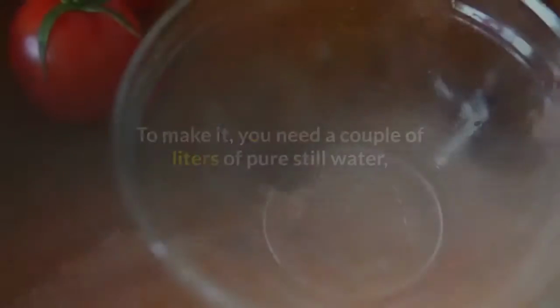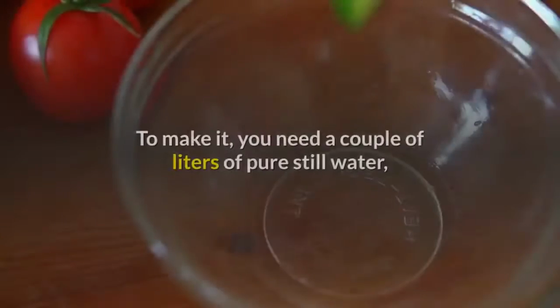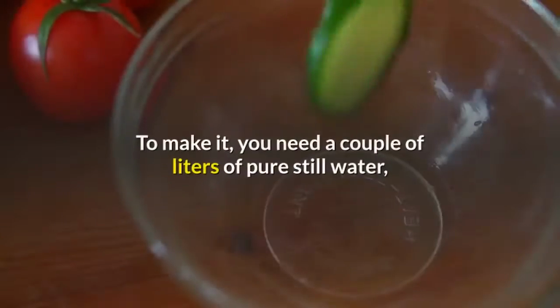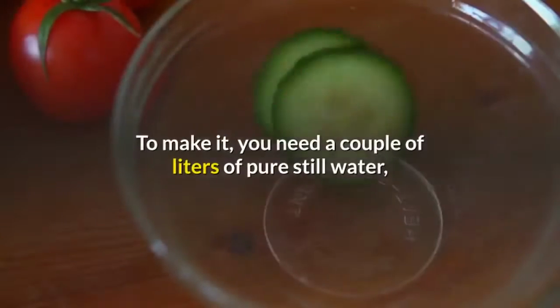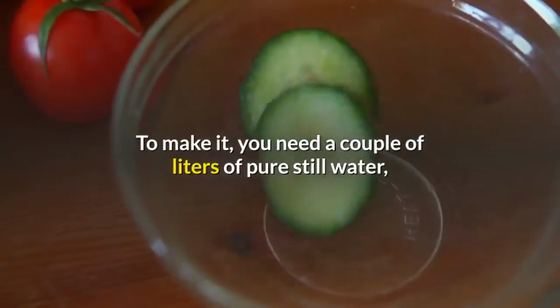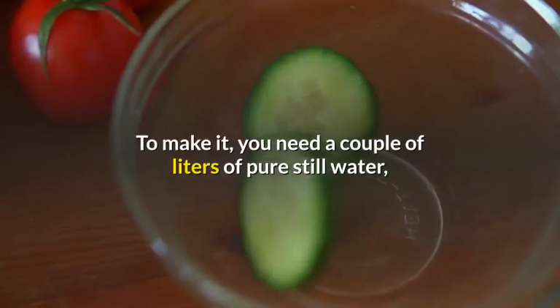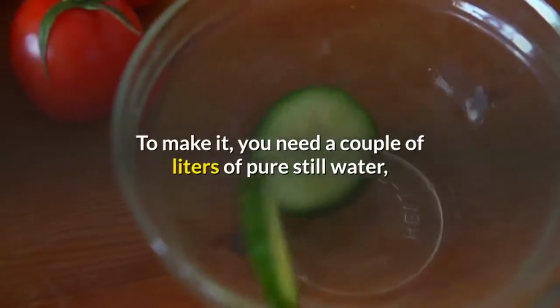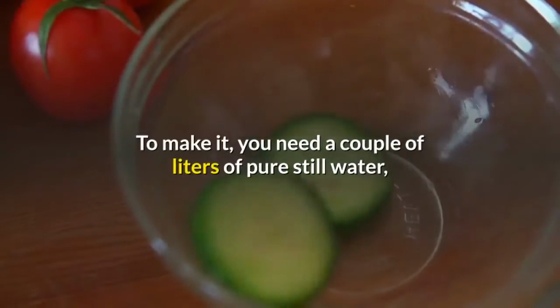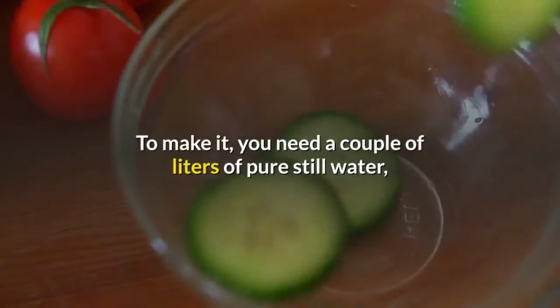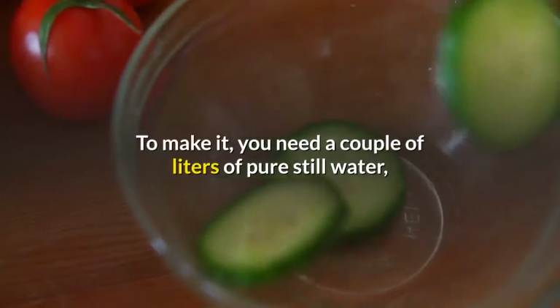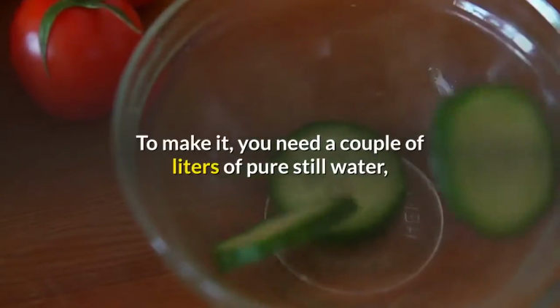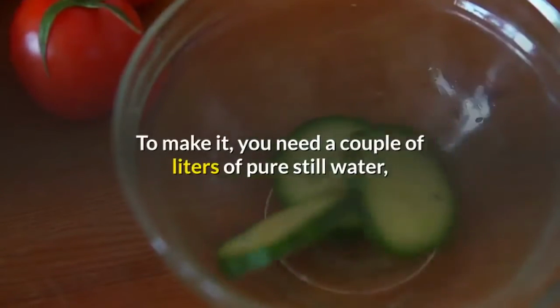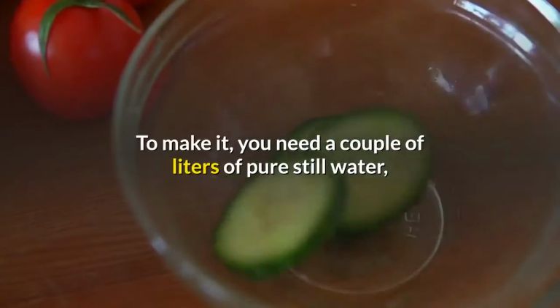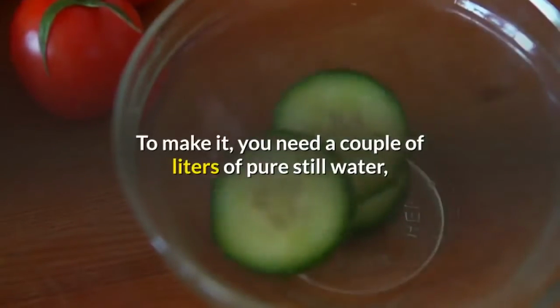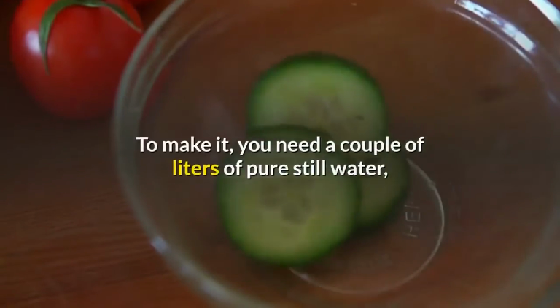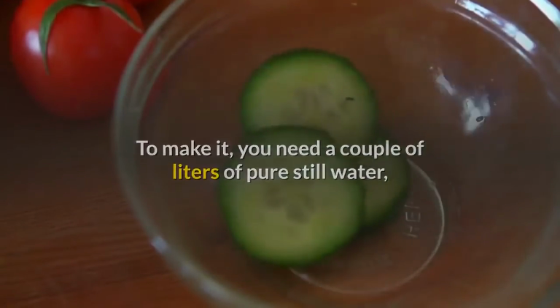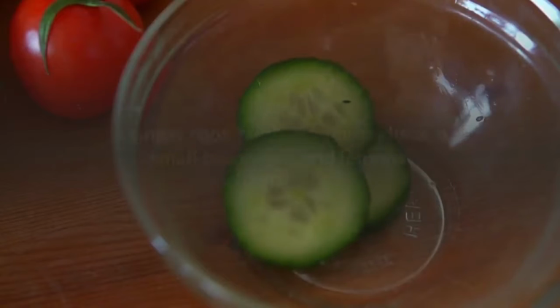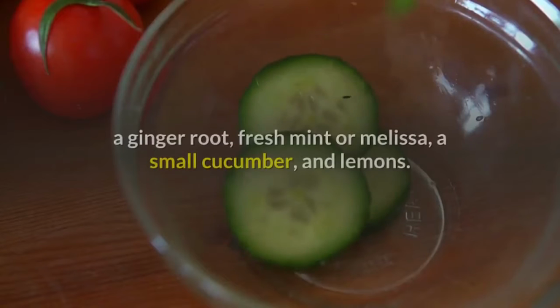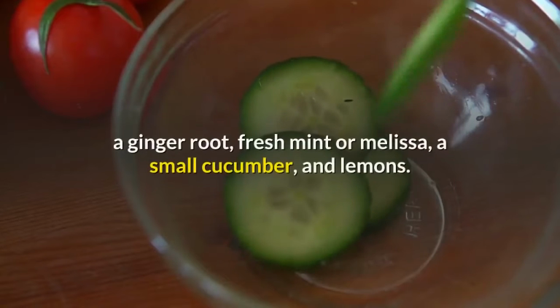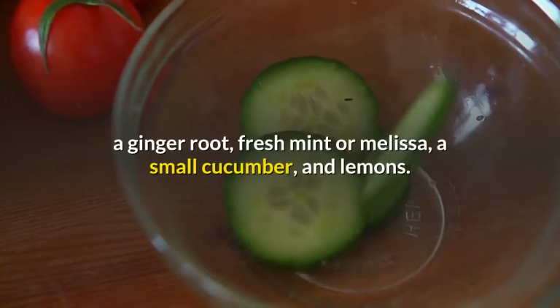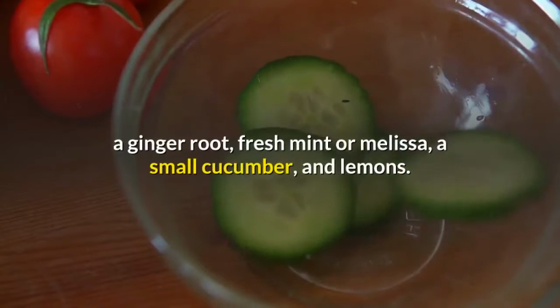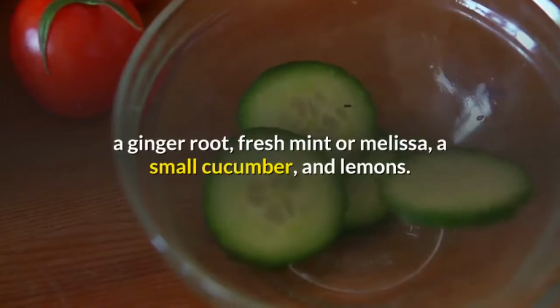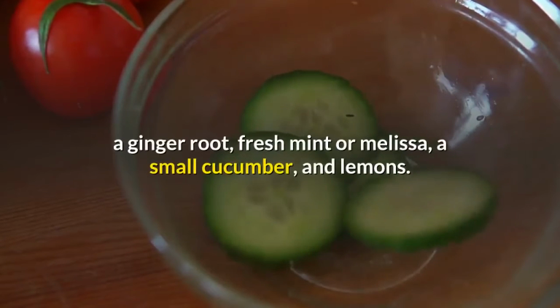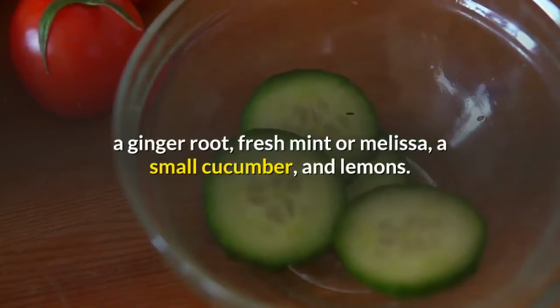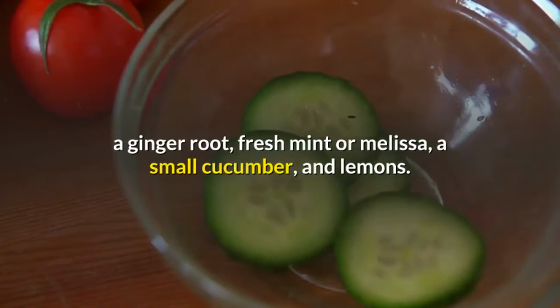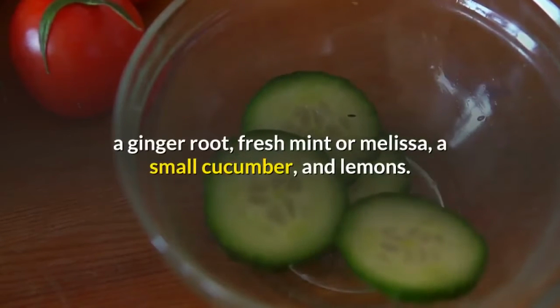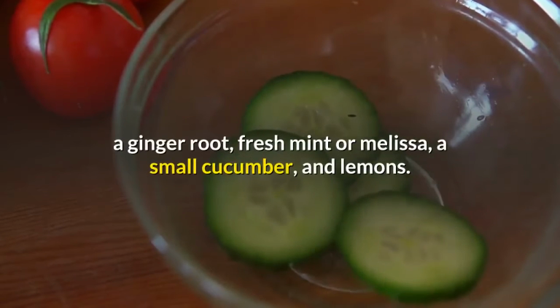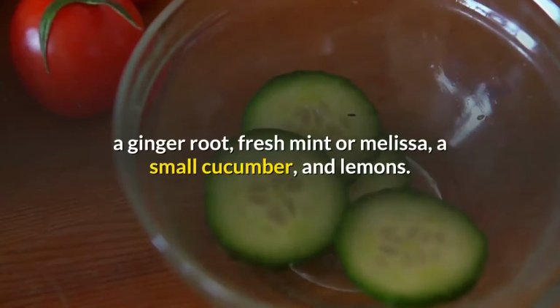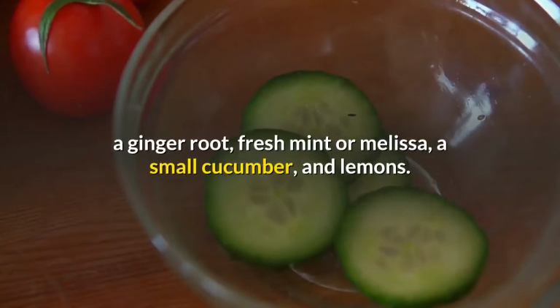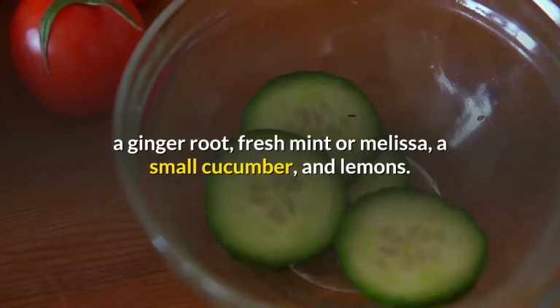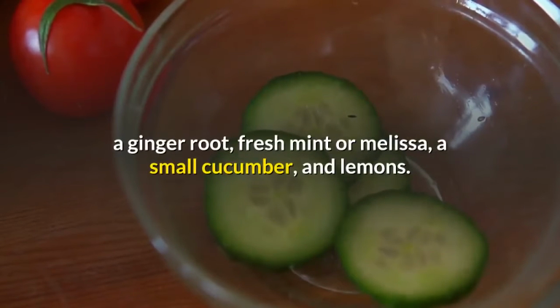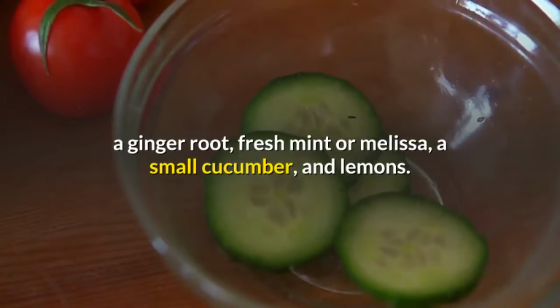To make it, you need a couple of liters of pure still water, a ginger root, fresh mint or melissa, a small cucumber, and lemons.